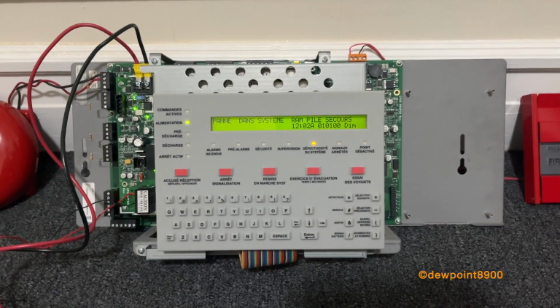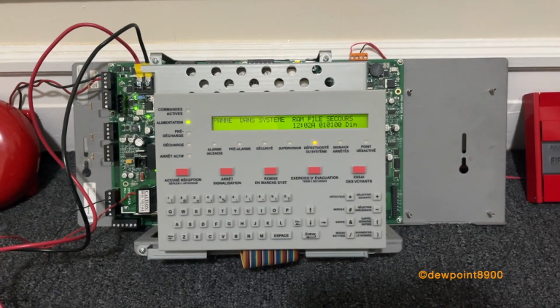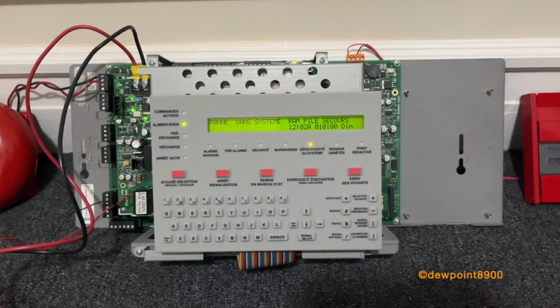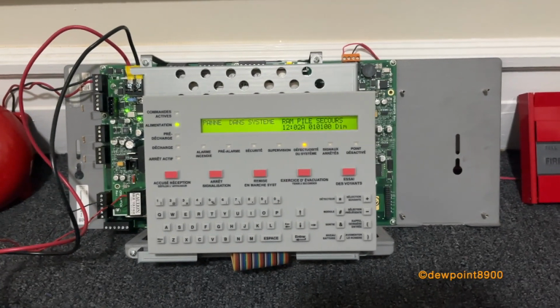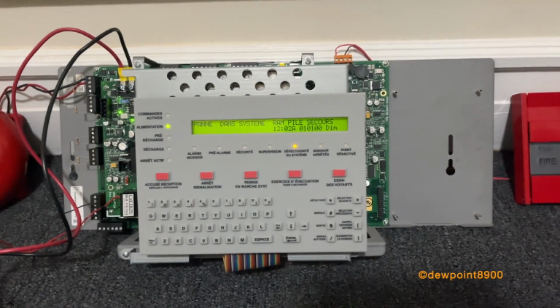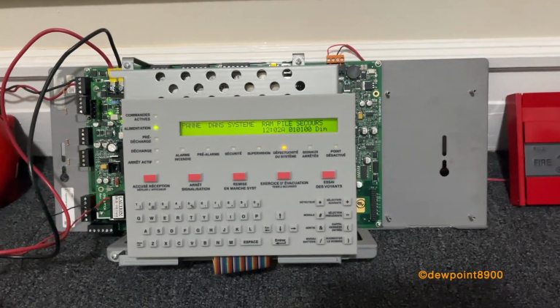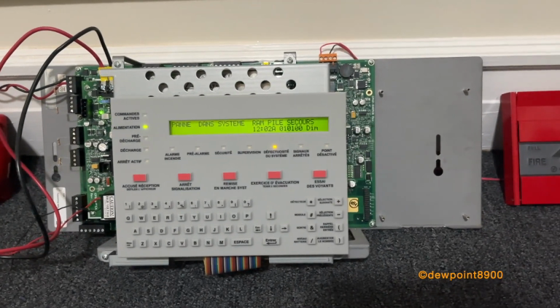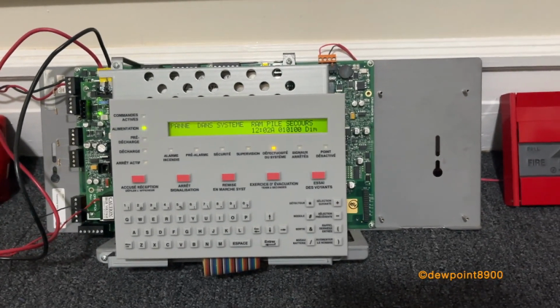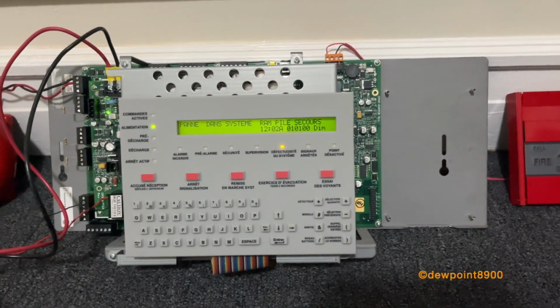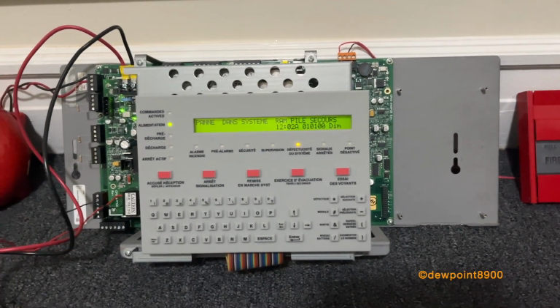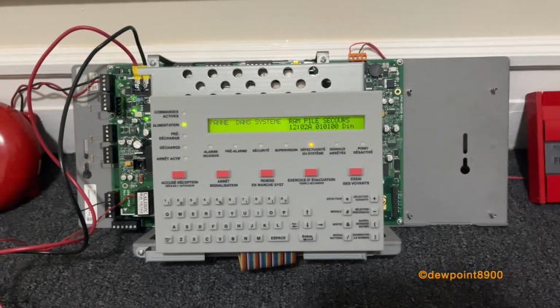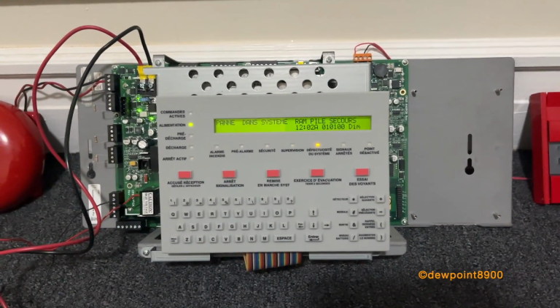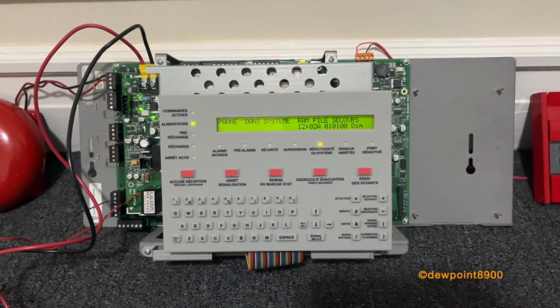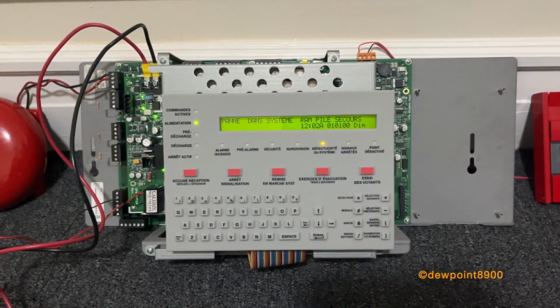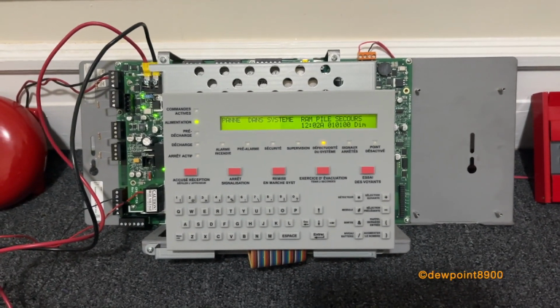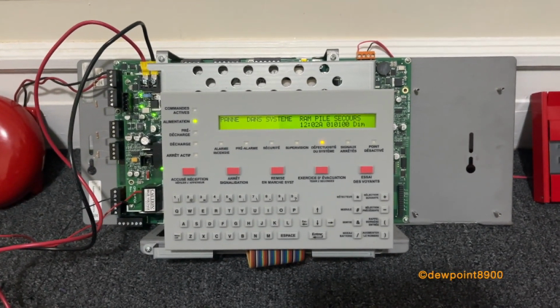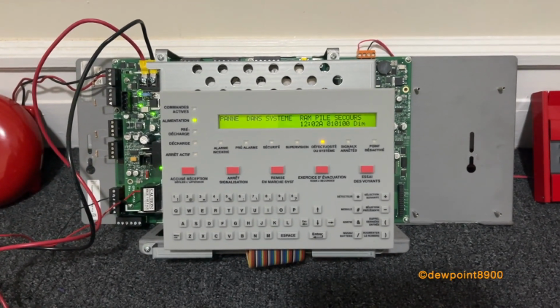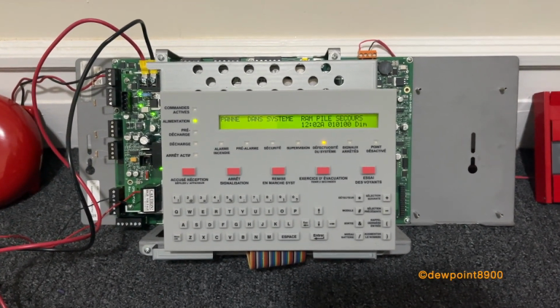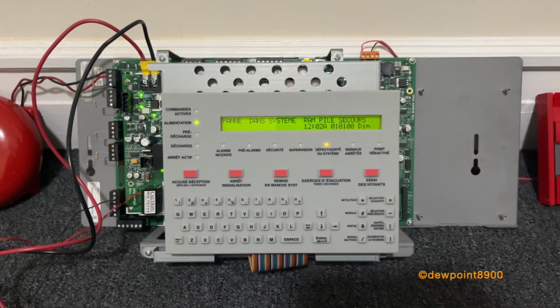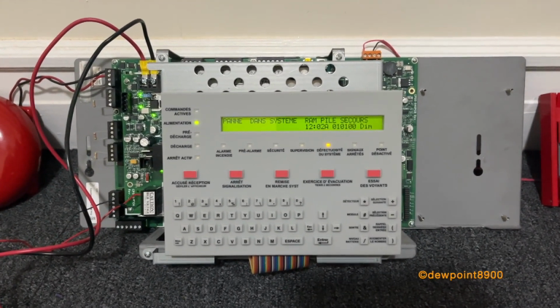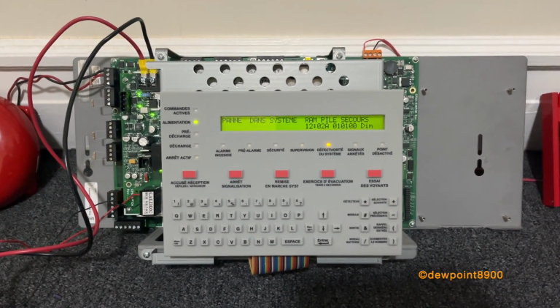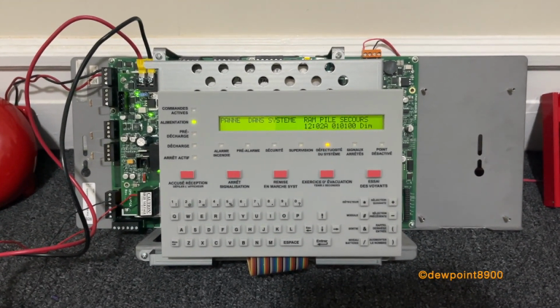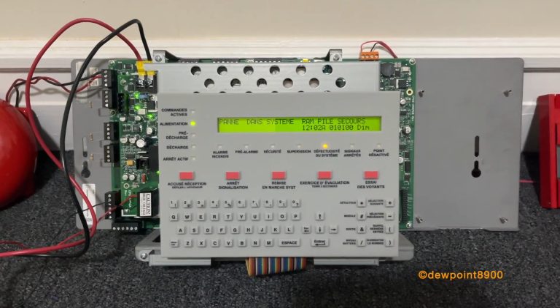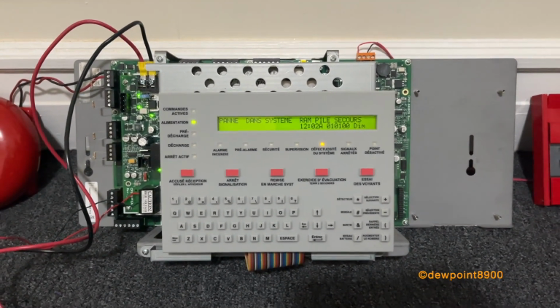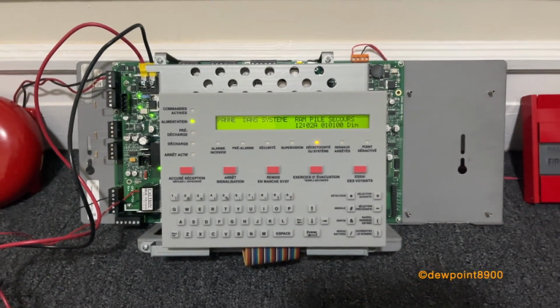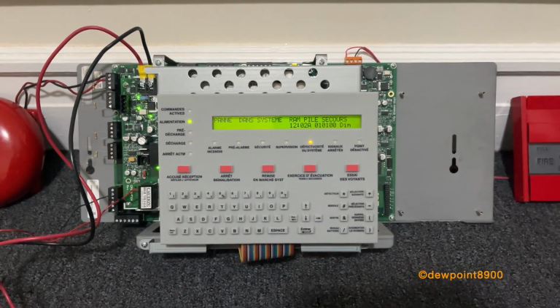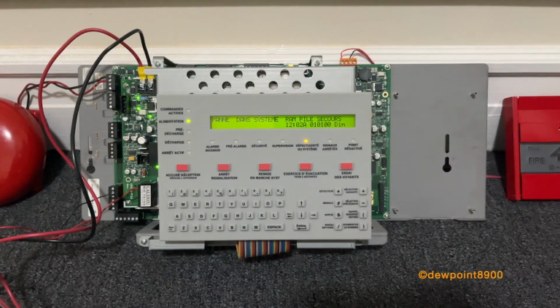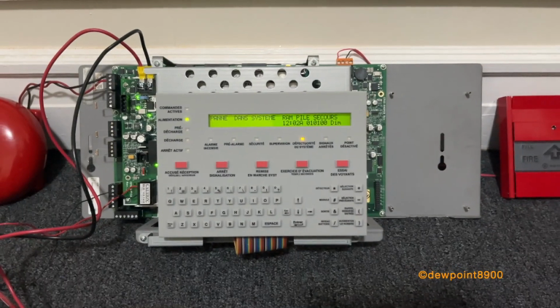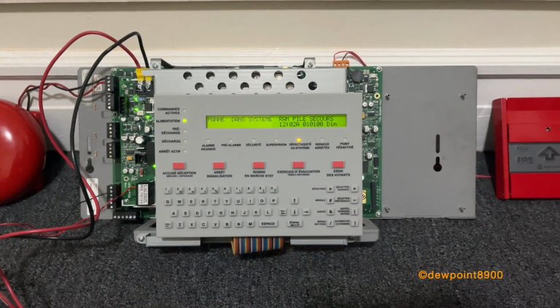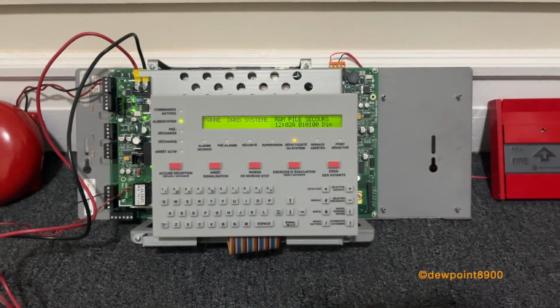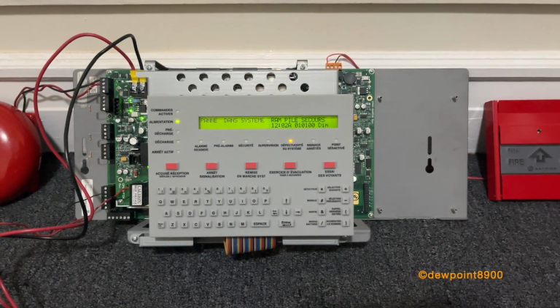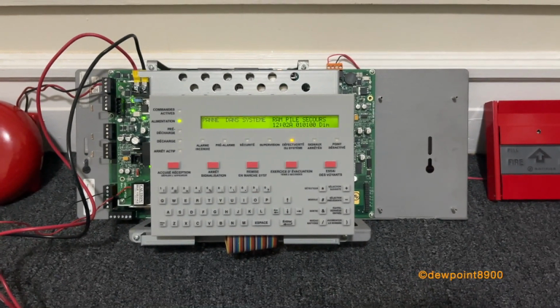After 10 years, it seems the RAM battery has expired, because that's the only trouble on the system right now.